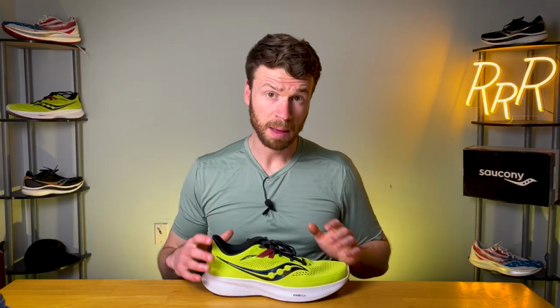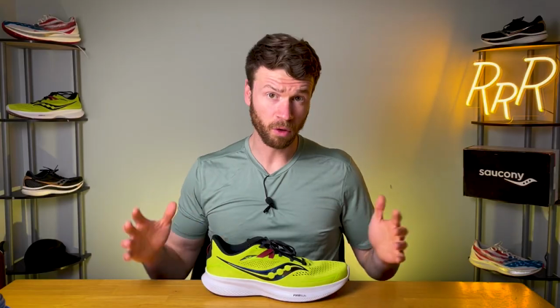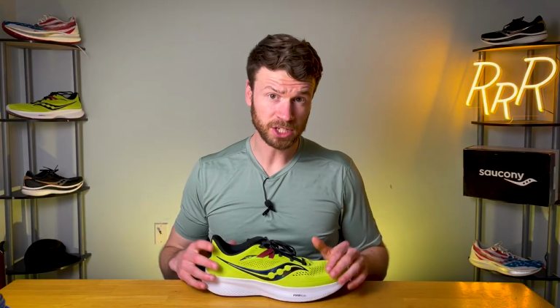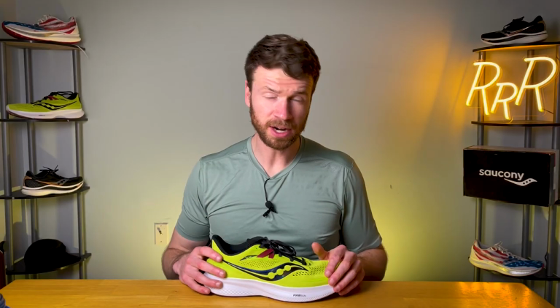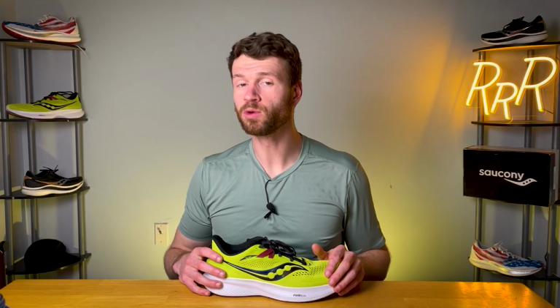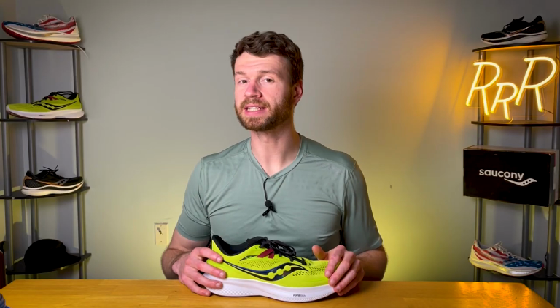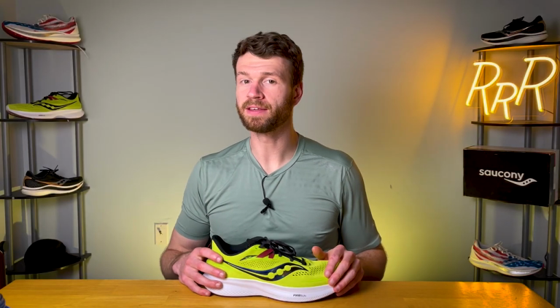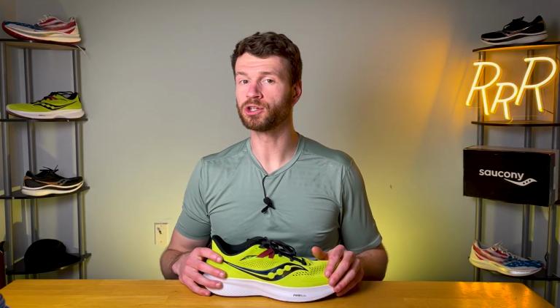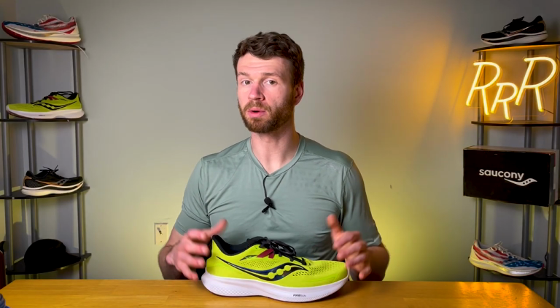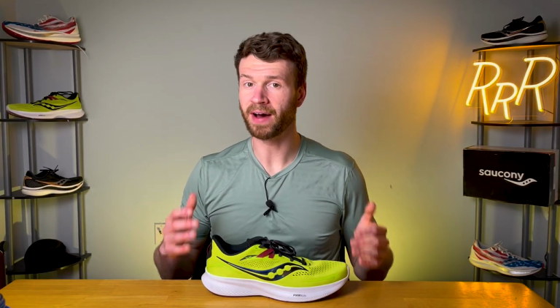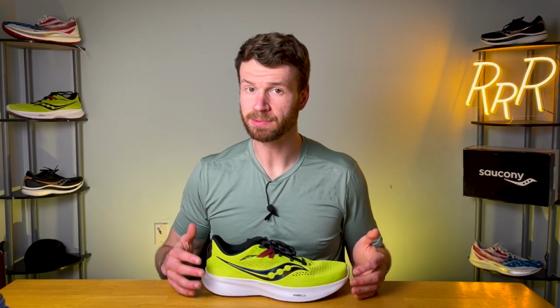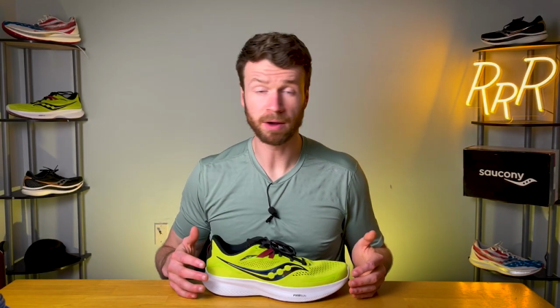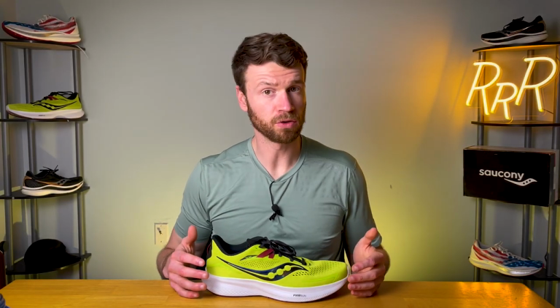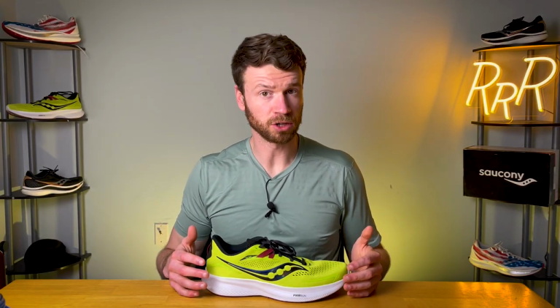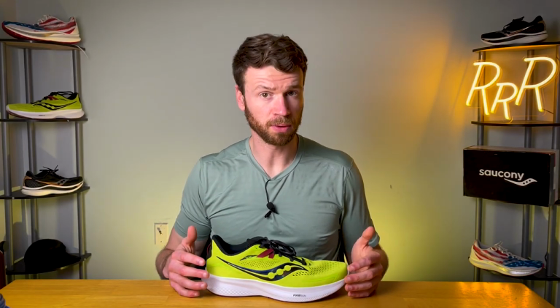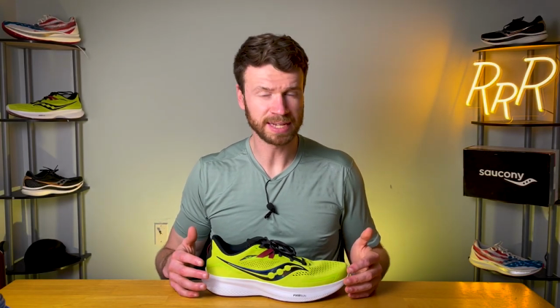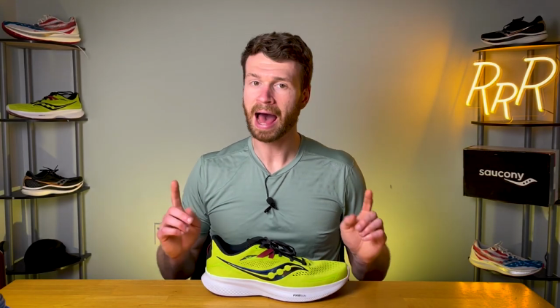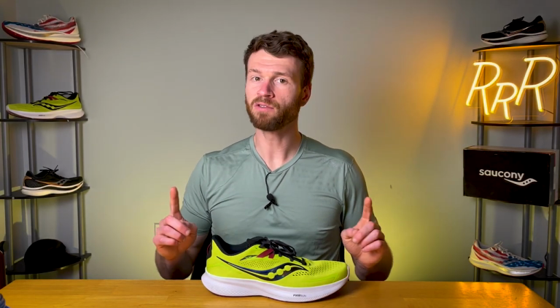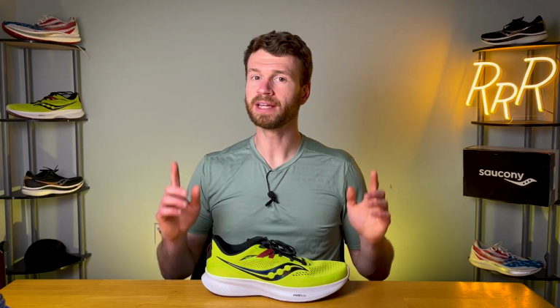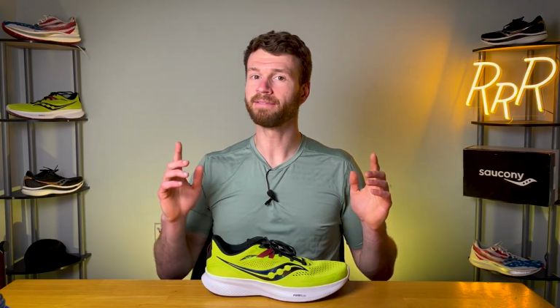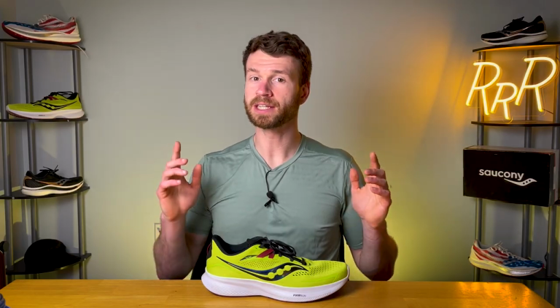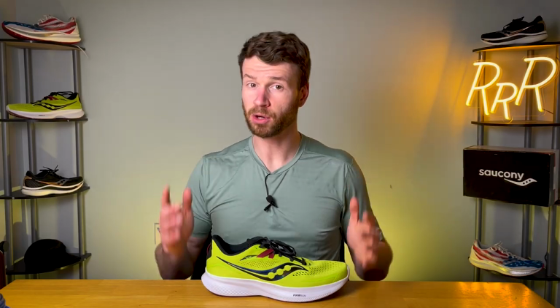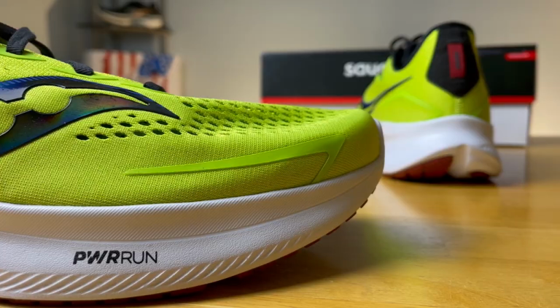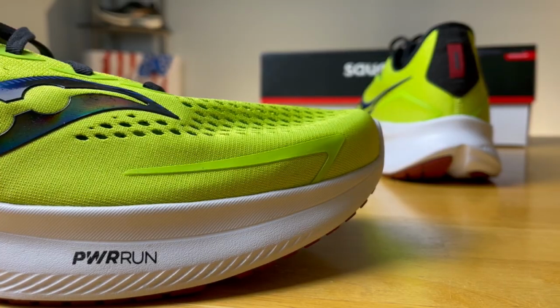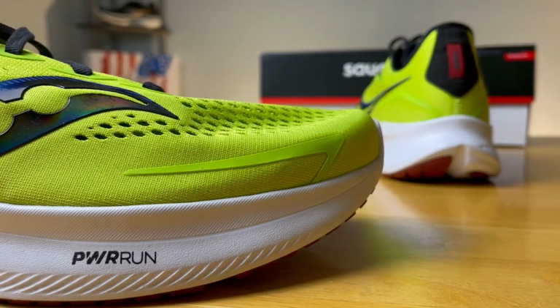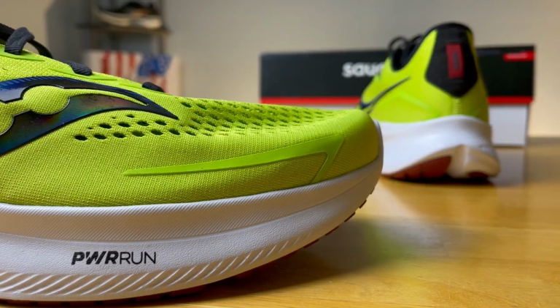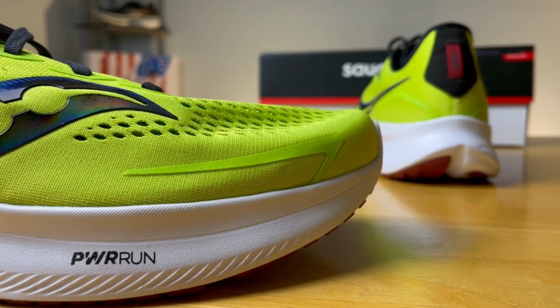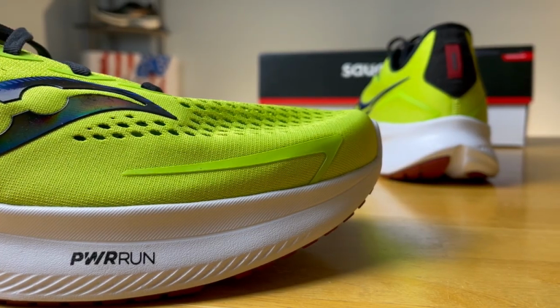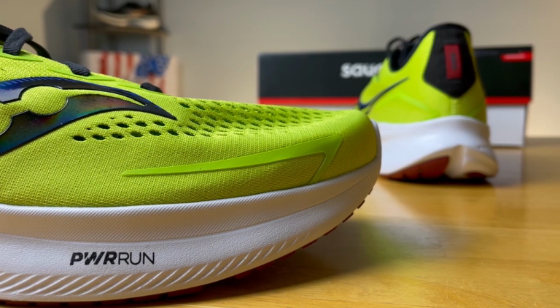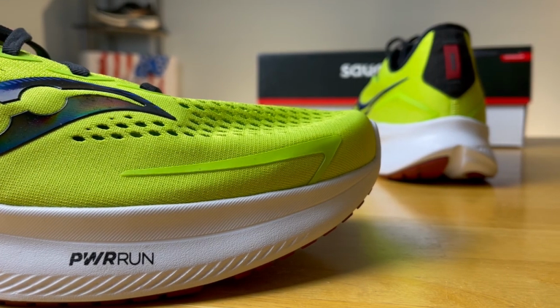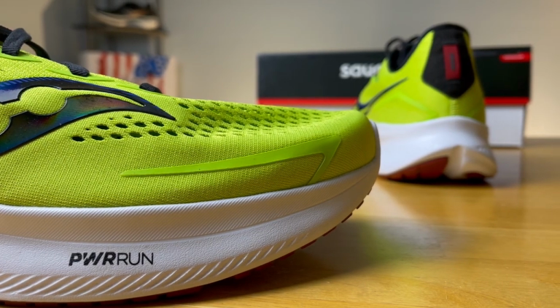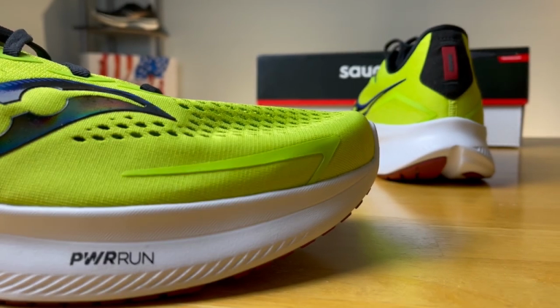Before we get started, I do want to say these shoes were provided to me by Roadrunner Sports. However, I didn't have a chance to preview this video and the final synopsis is my own.